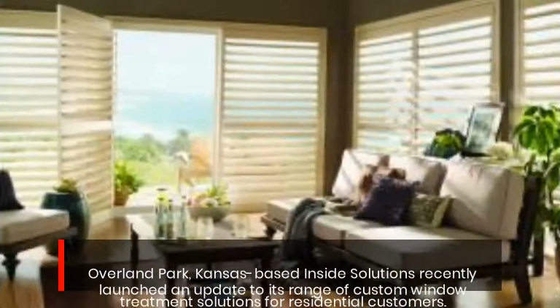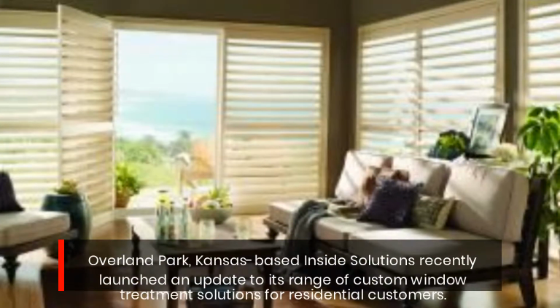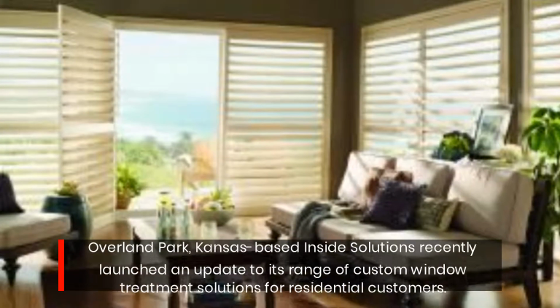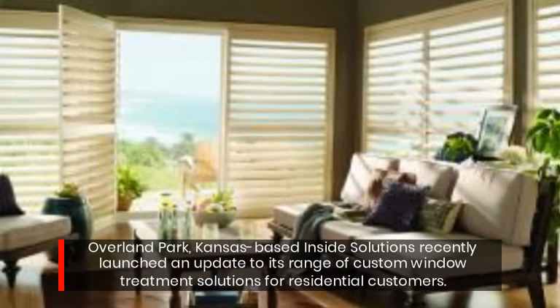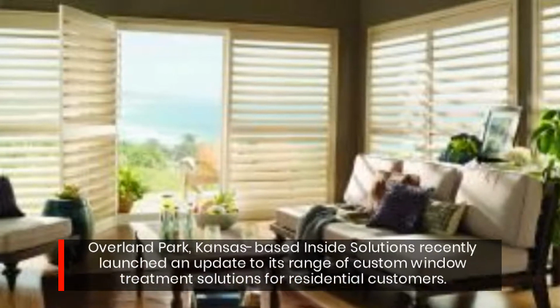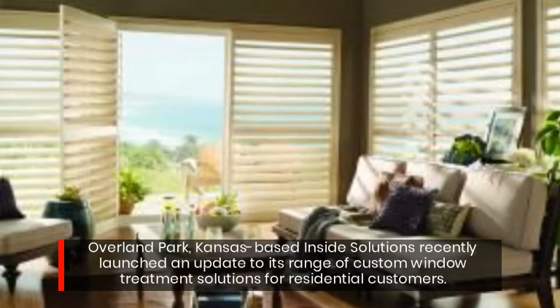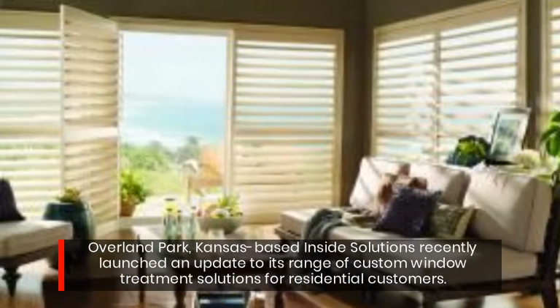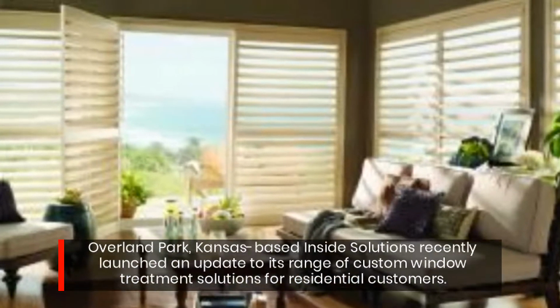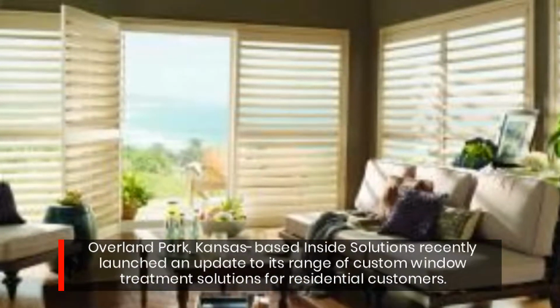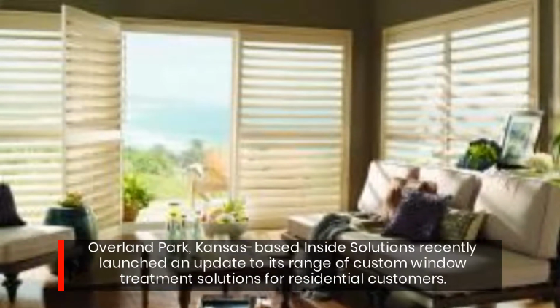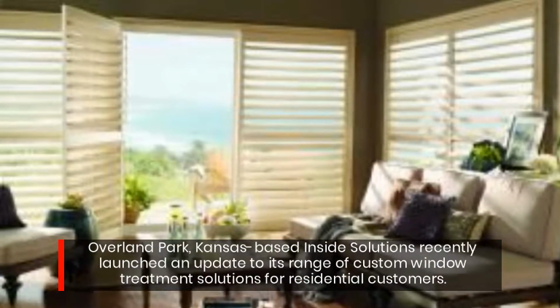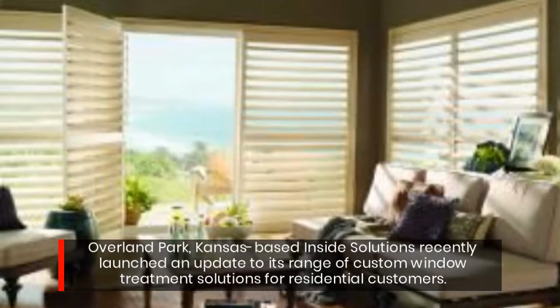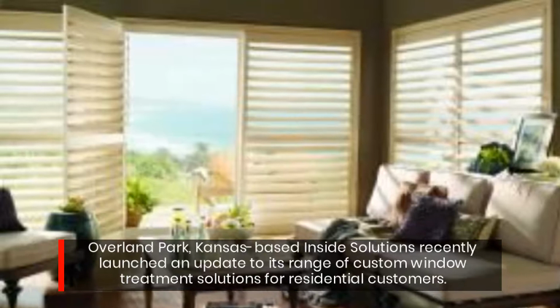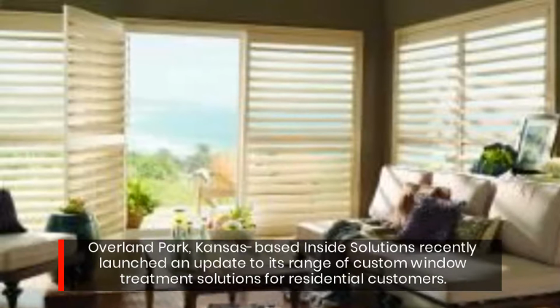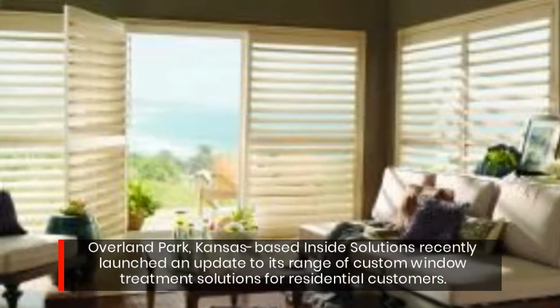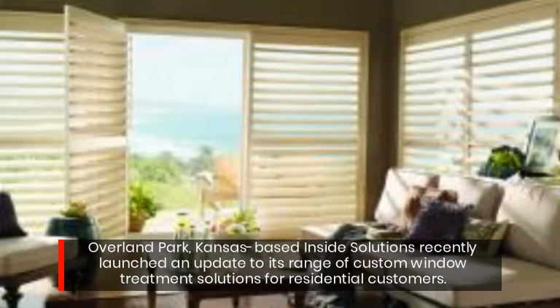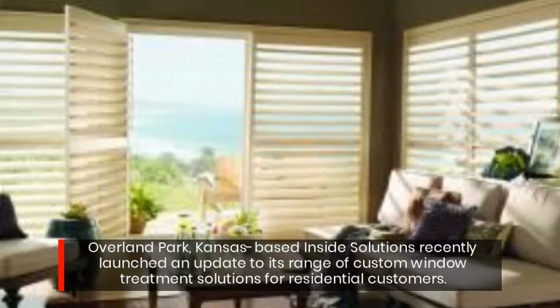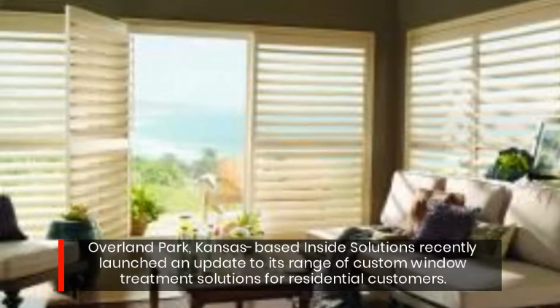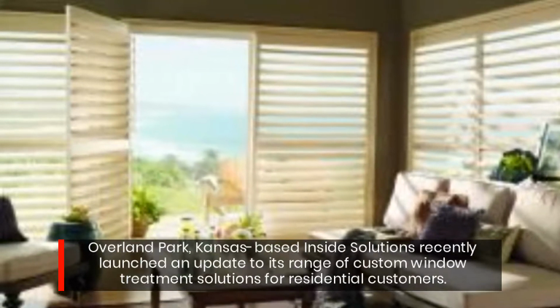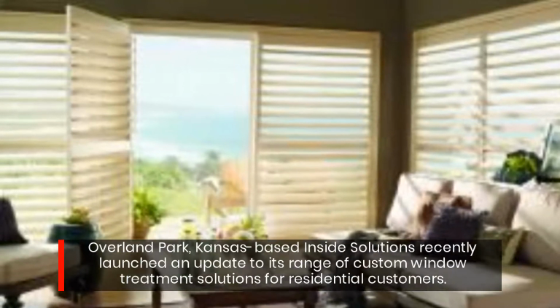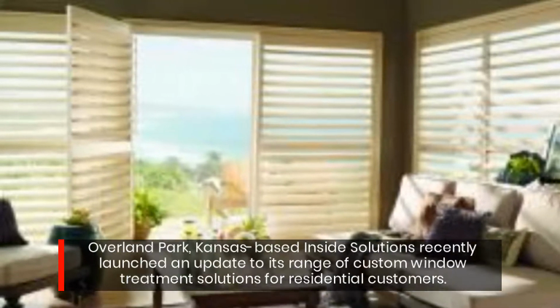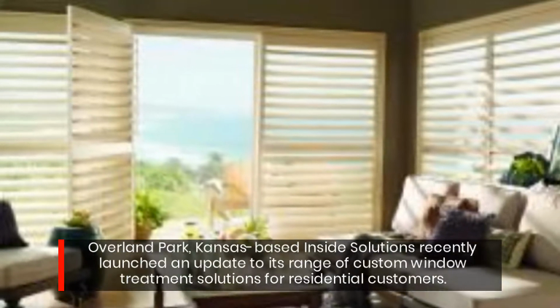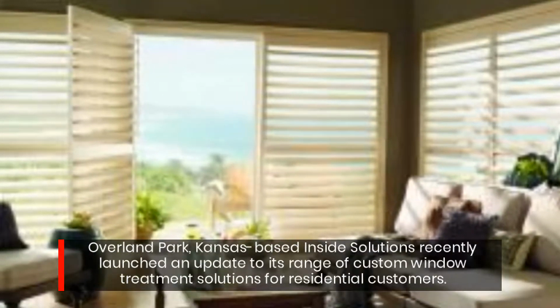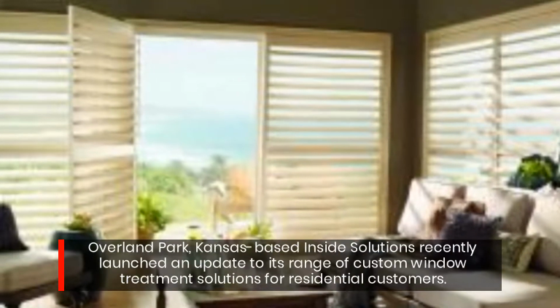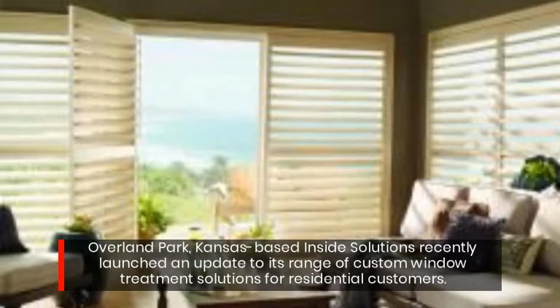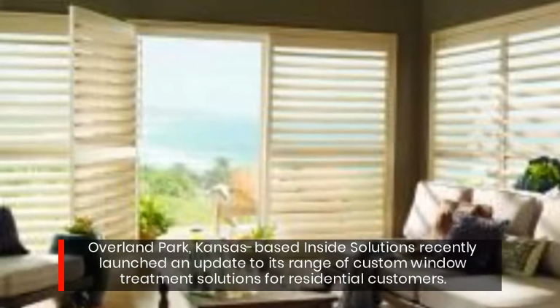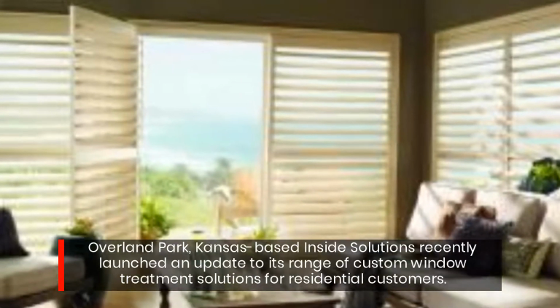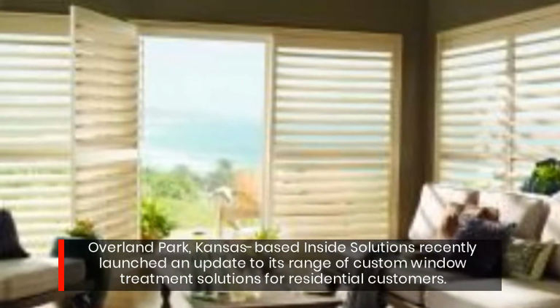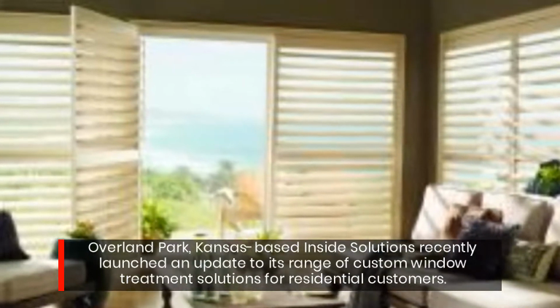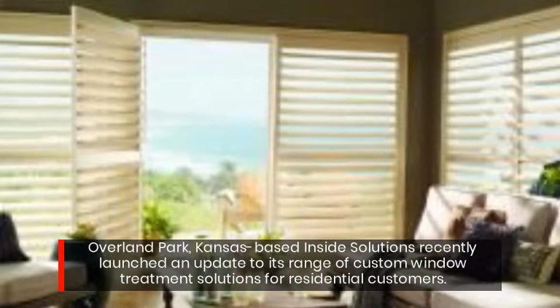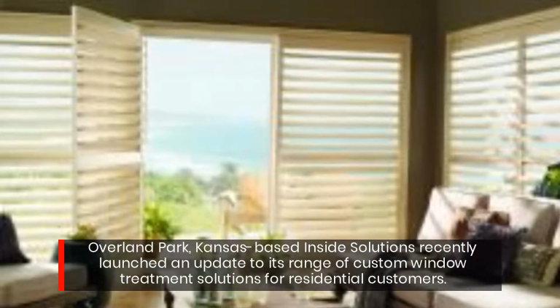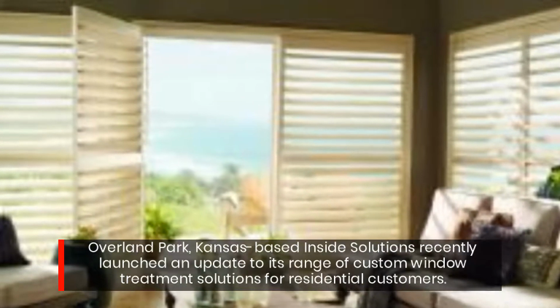Overland Park, Kansas-based Inside Solutions recently launched an update to its range of custom window treatment solutions for residential customers.